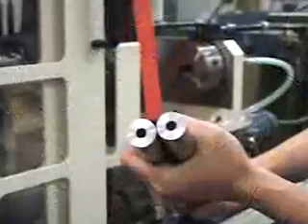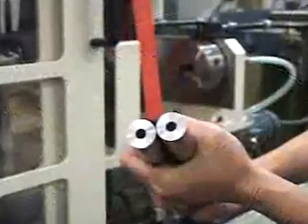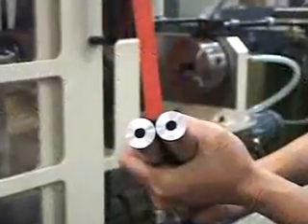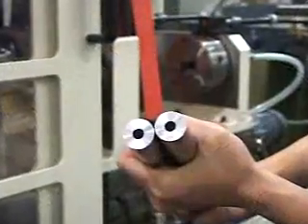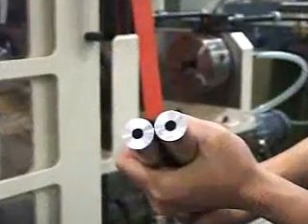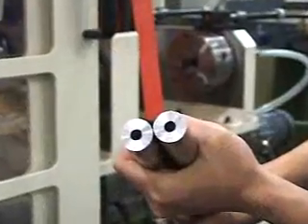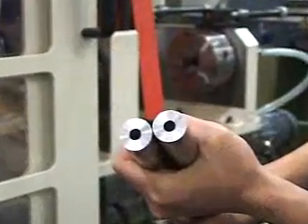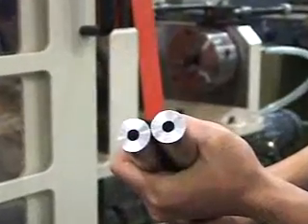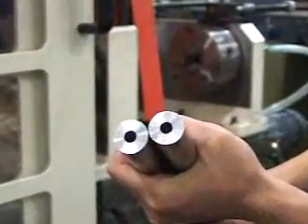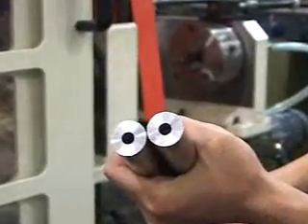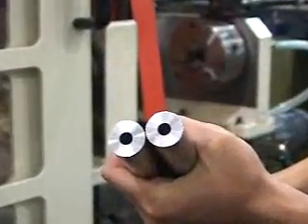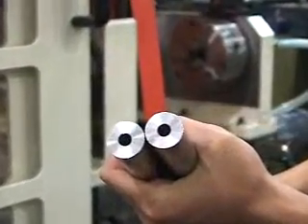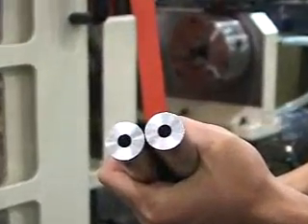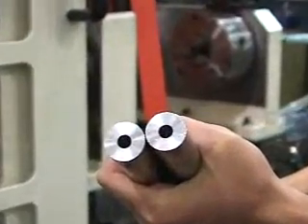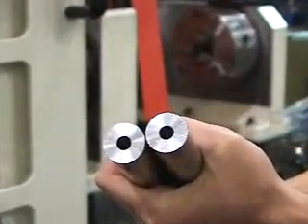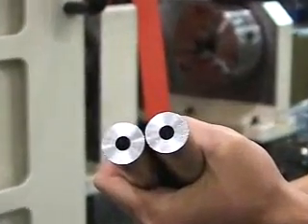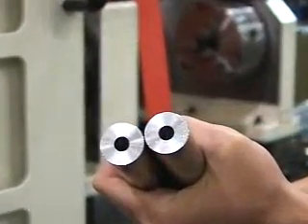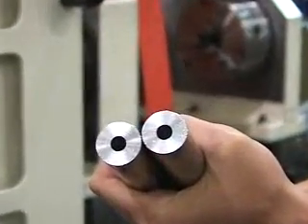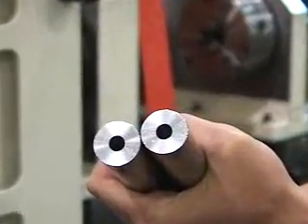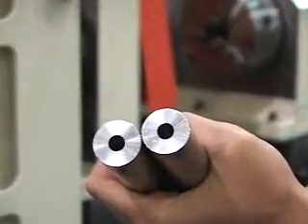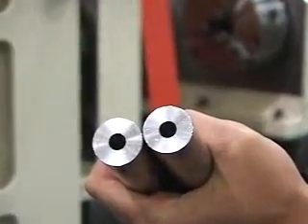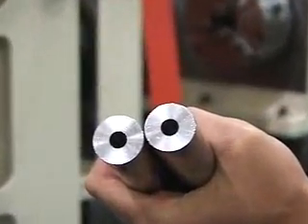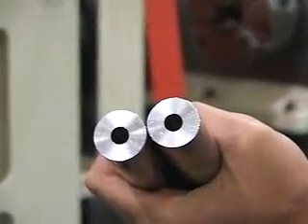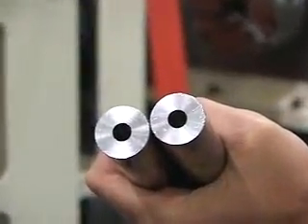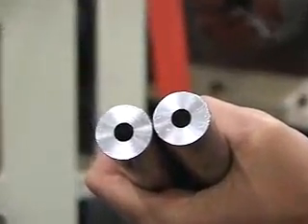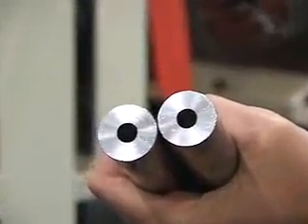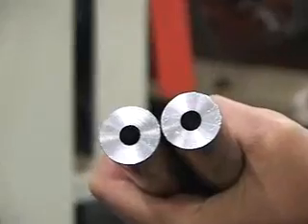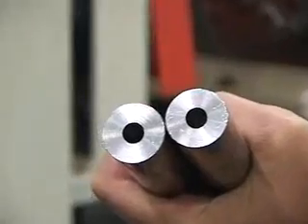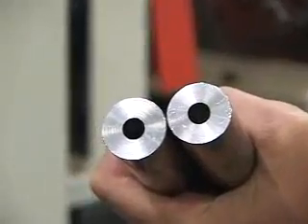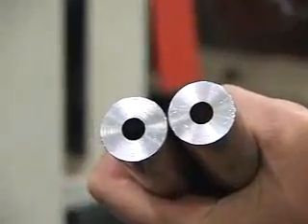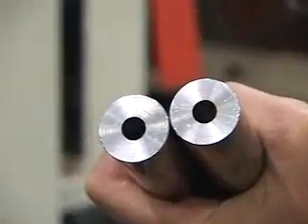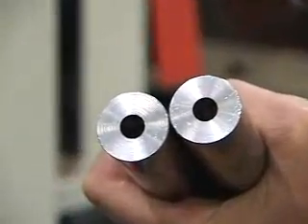Different models with single, double, triple, and quadruple spindles are available on customer's demand.